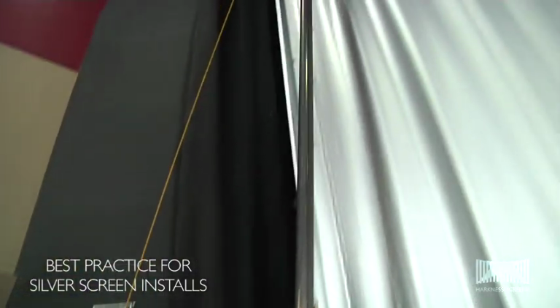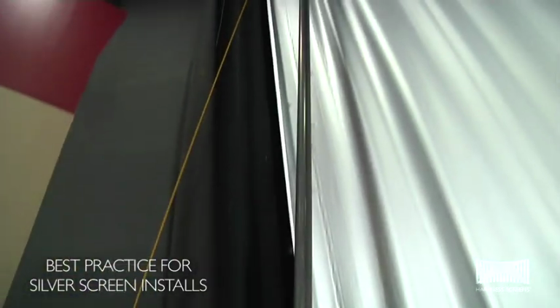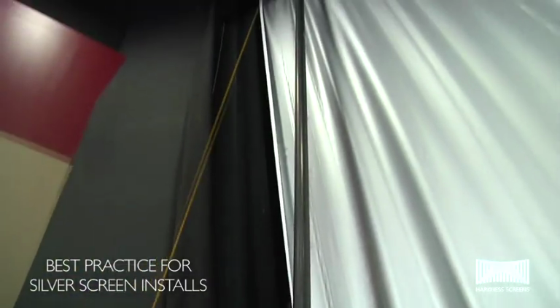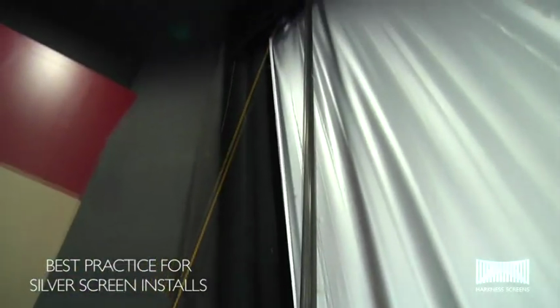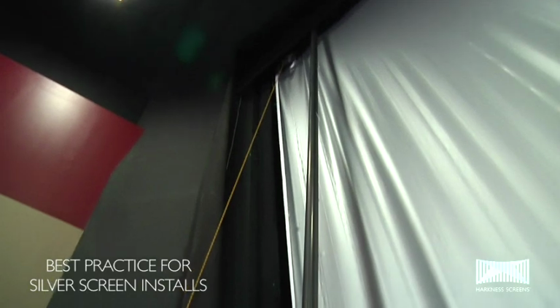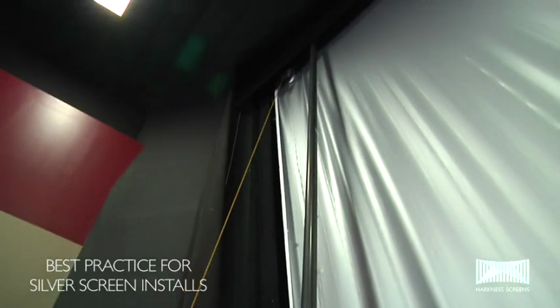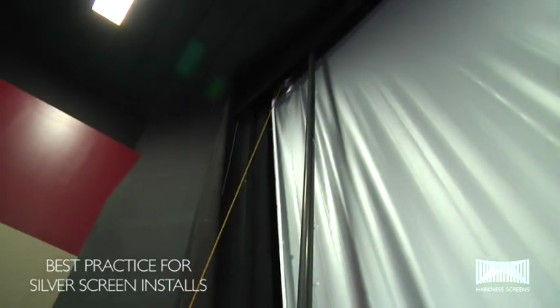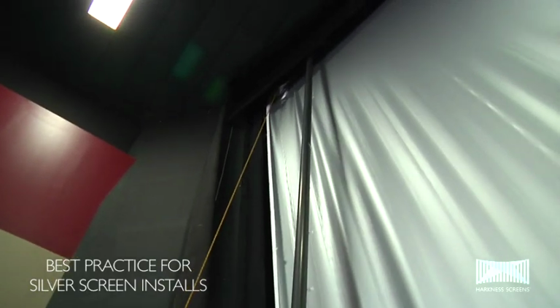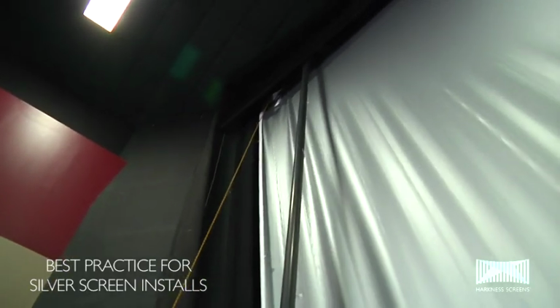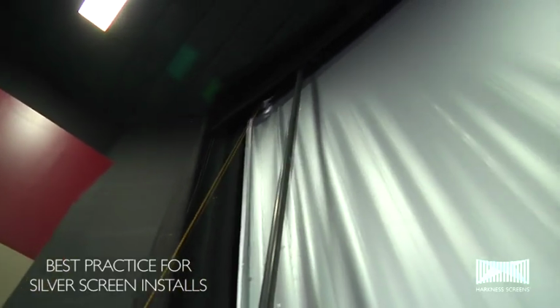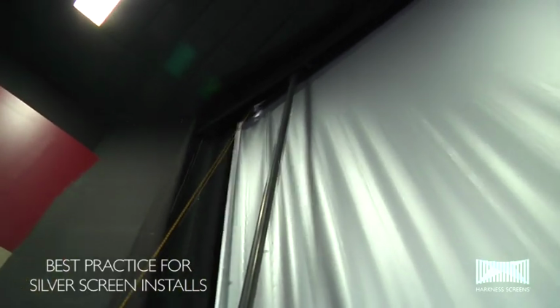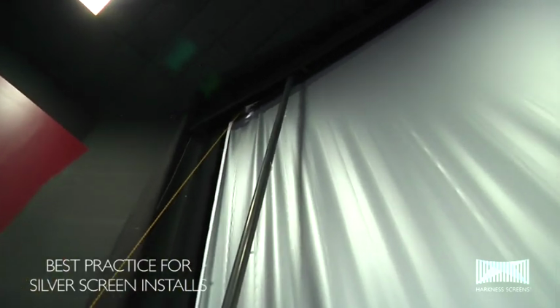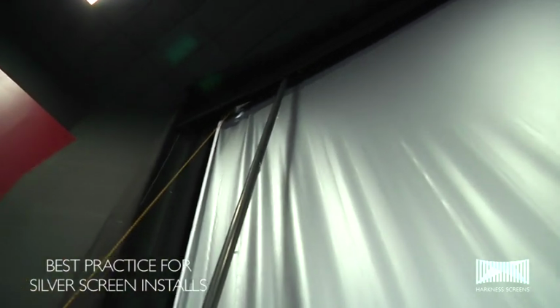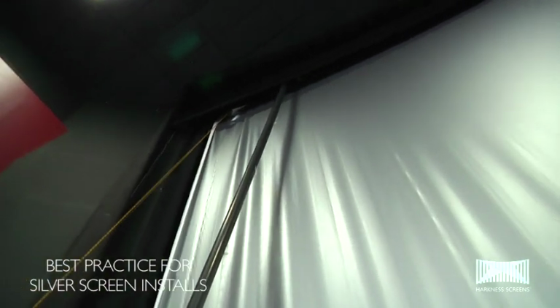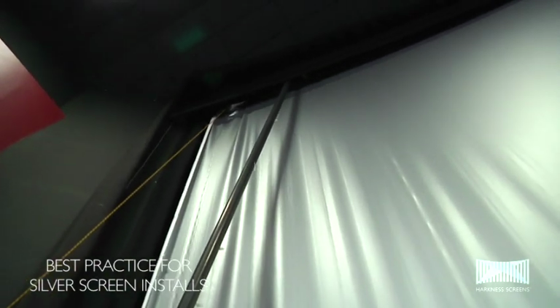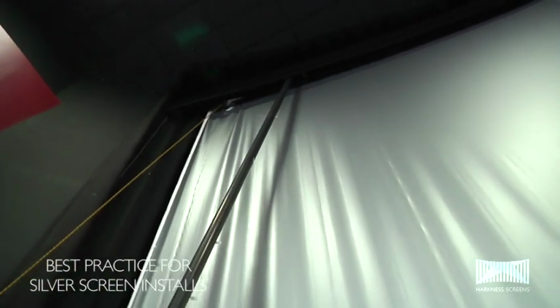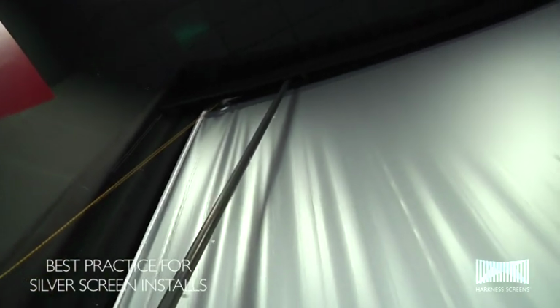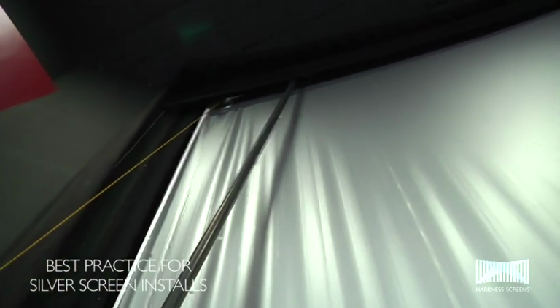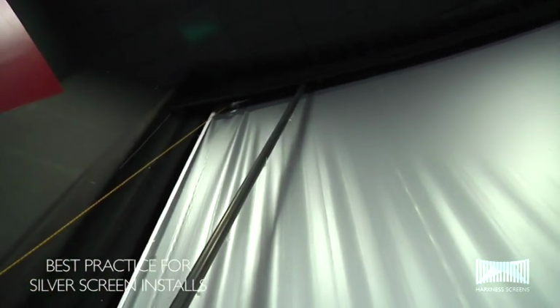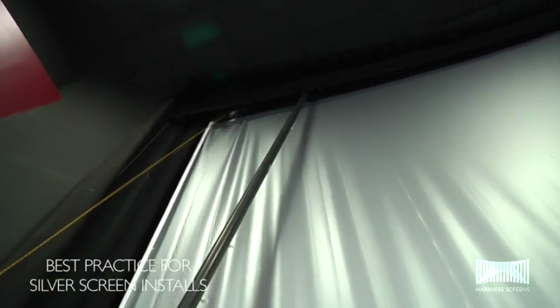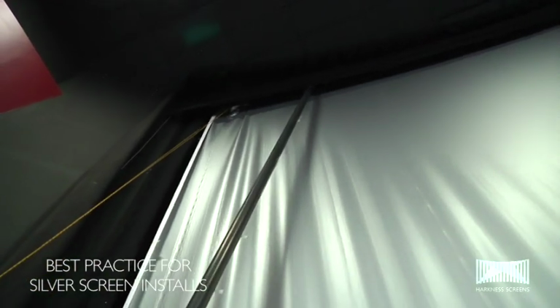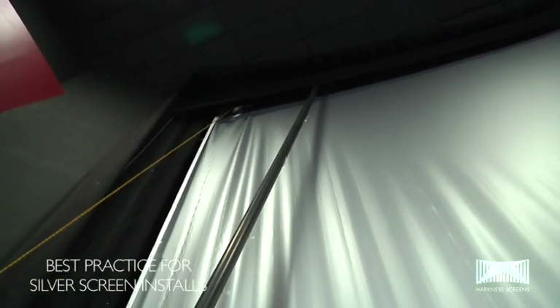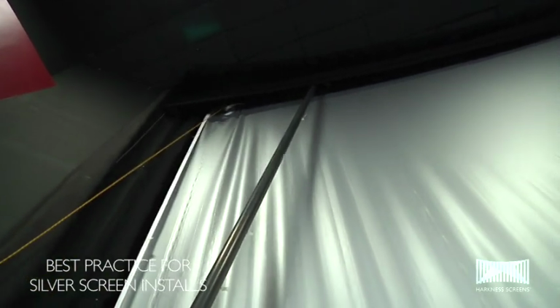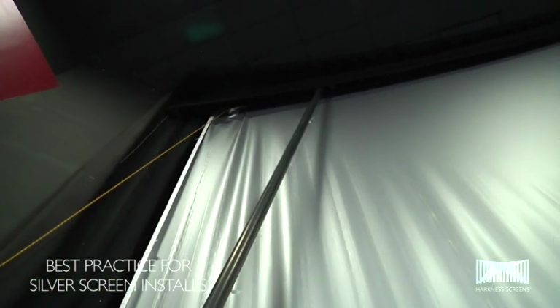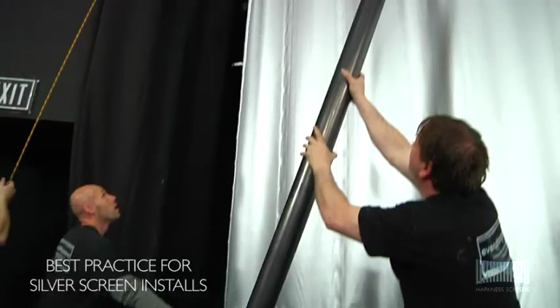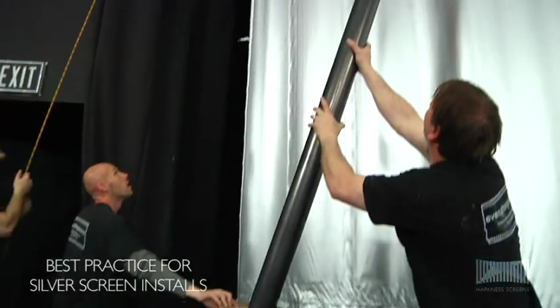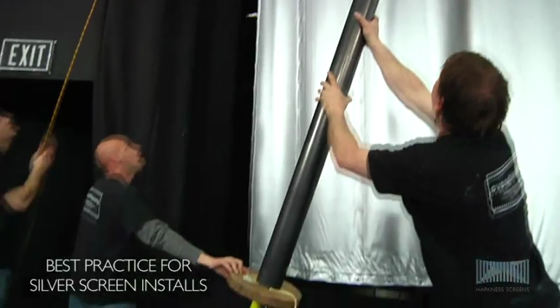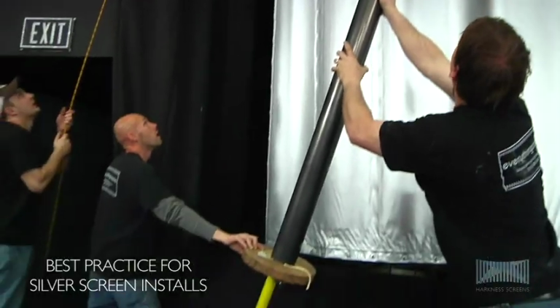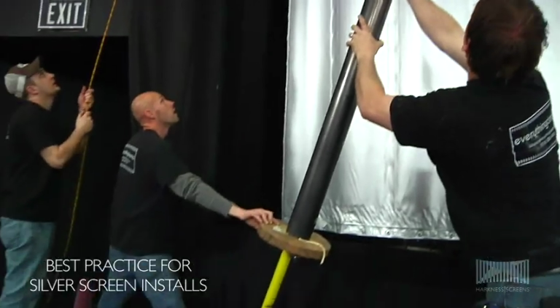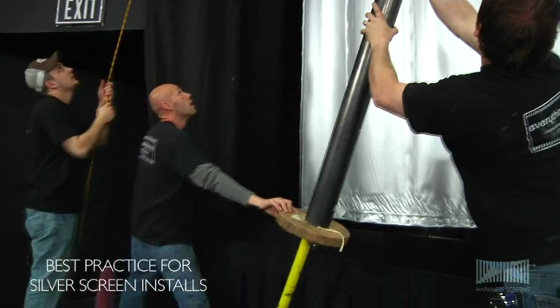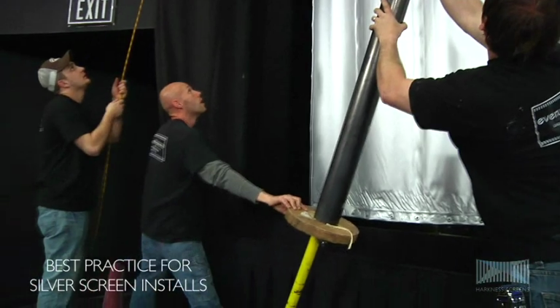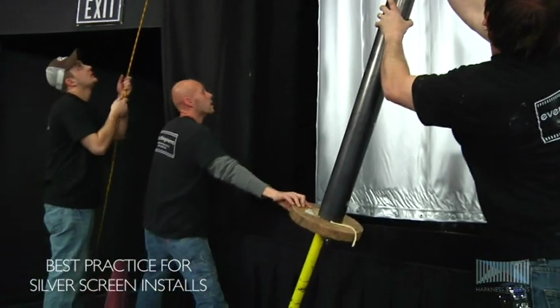Once unrolled, take extreme care to lower the metal core and extension tube from in front of the screen.